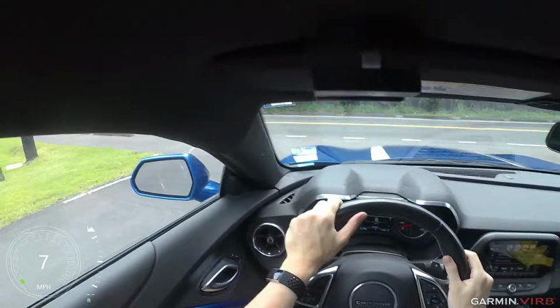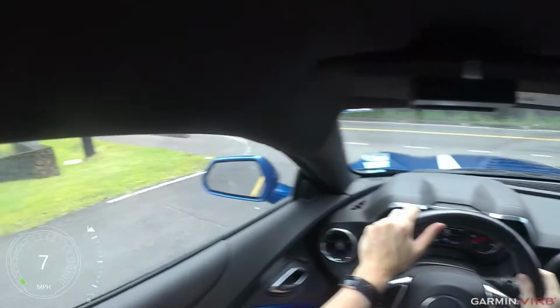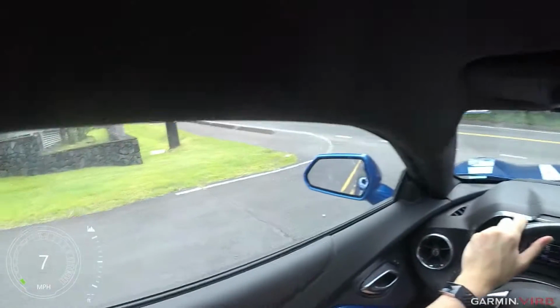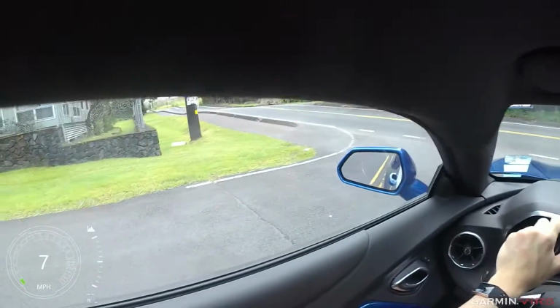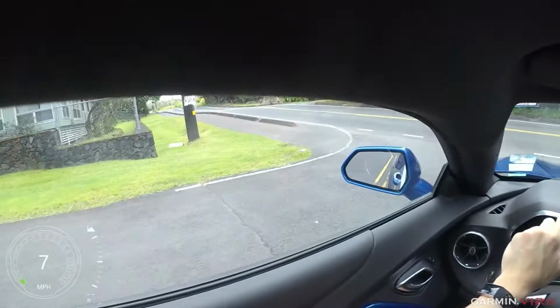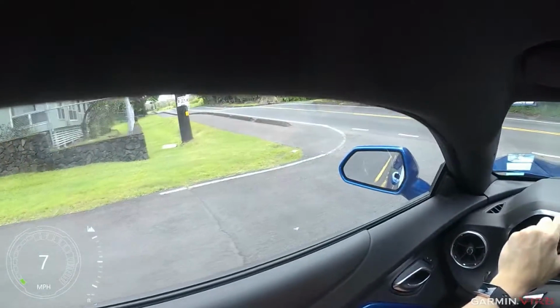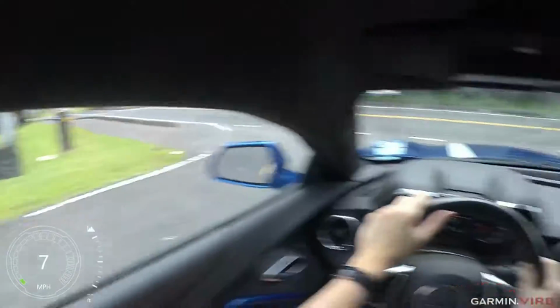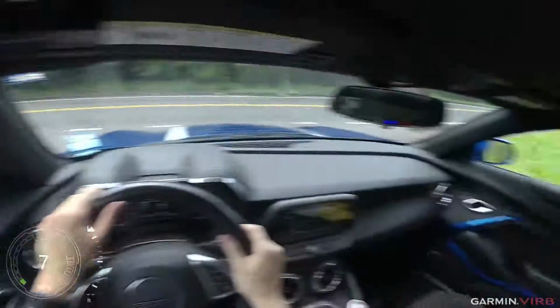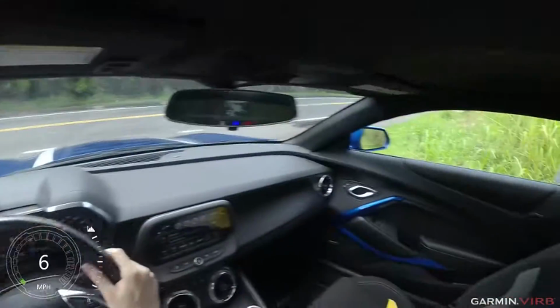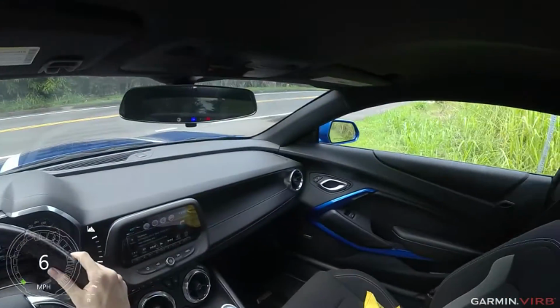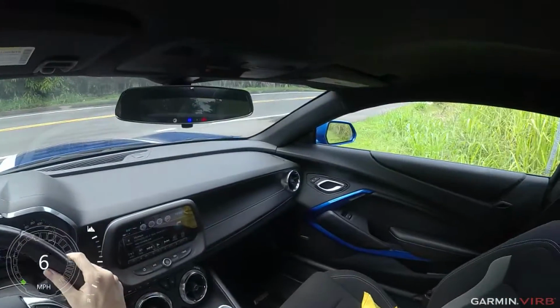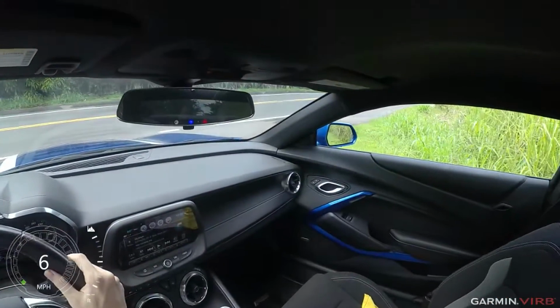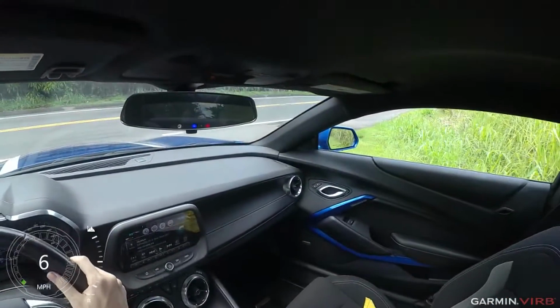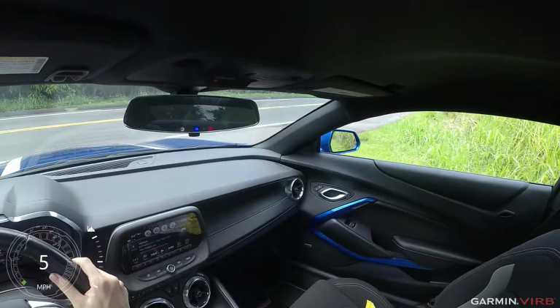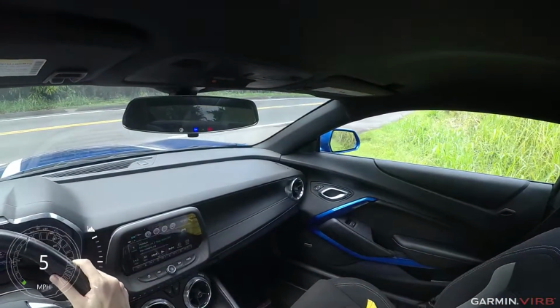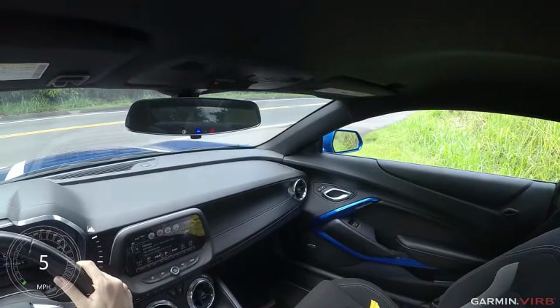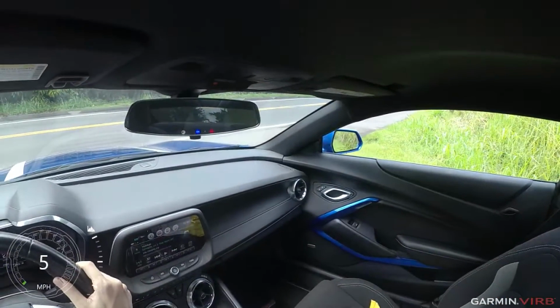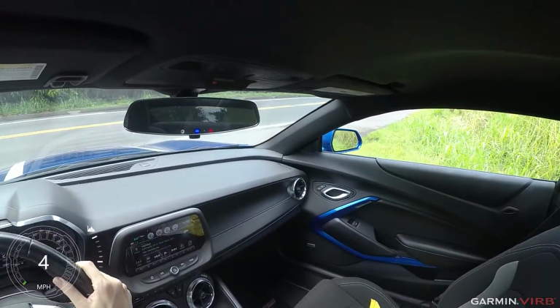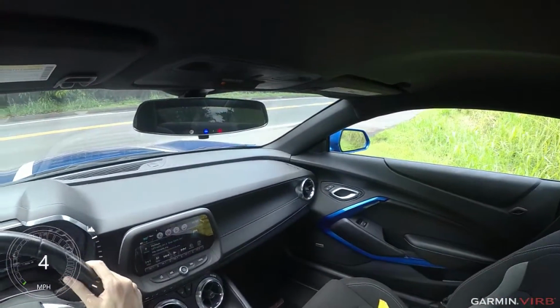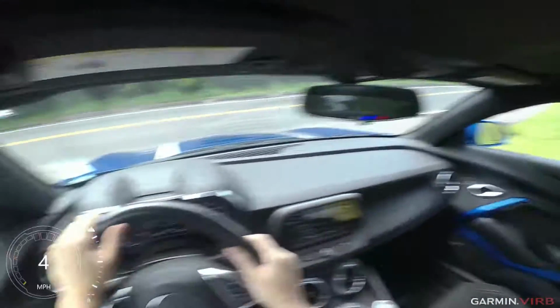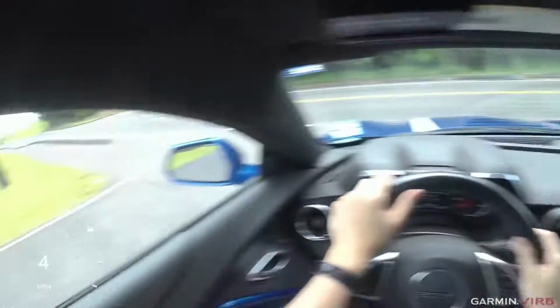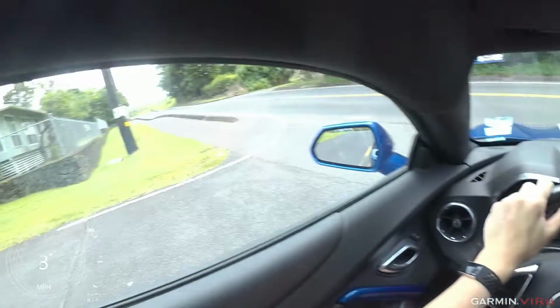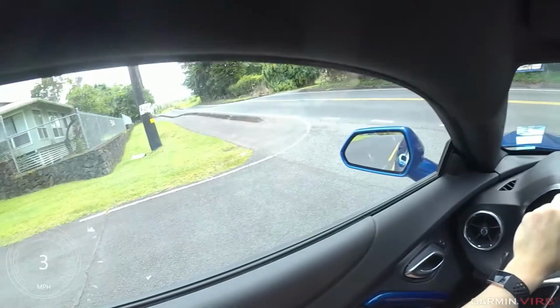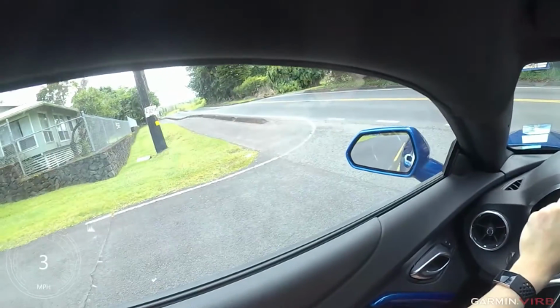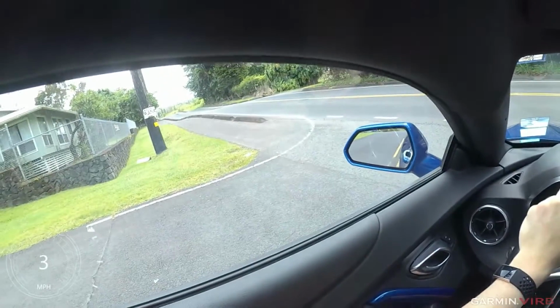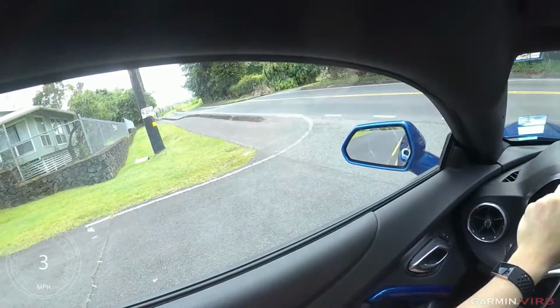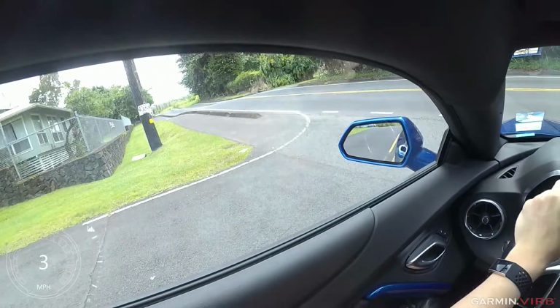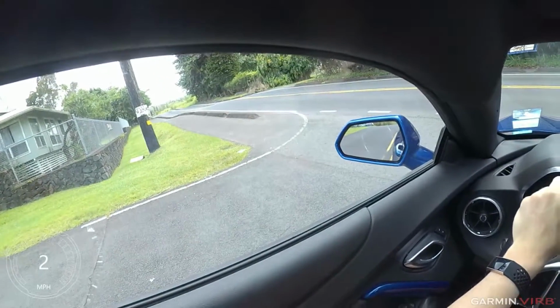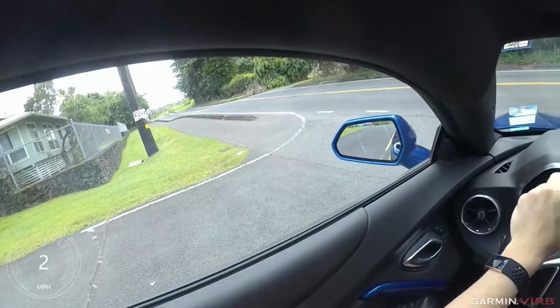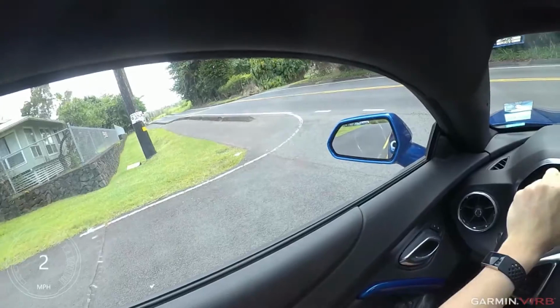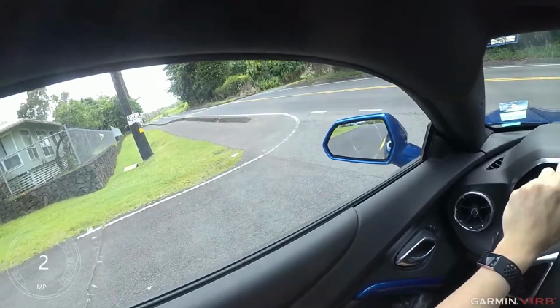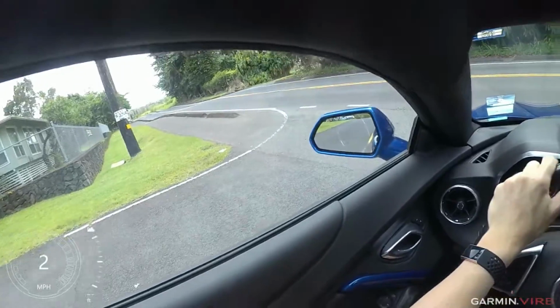So at low RPM I can generate a little bit of whine, but it seems at high RPMs it just becomes sucking.